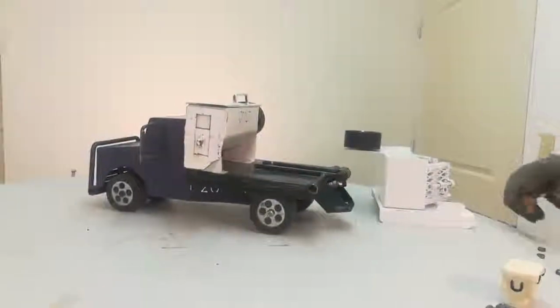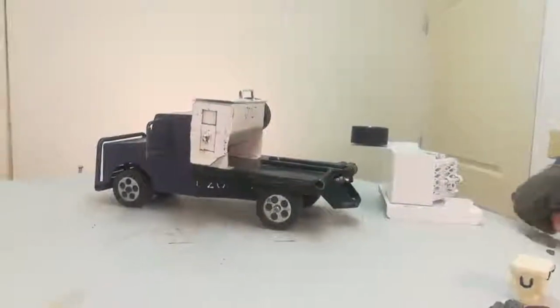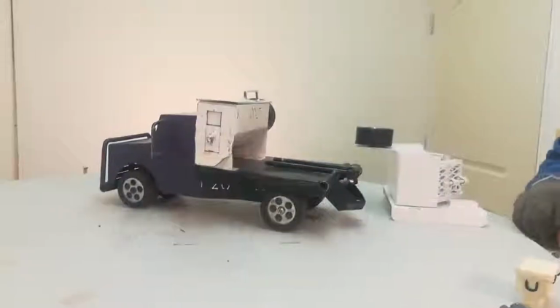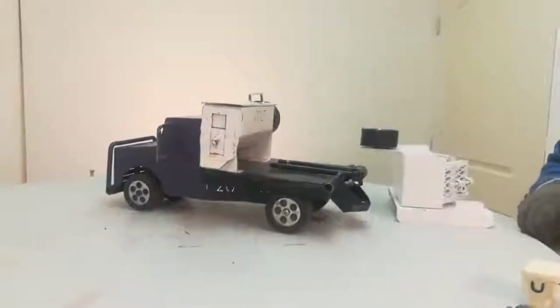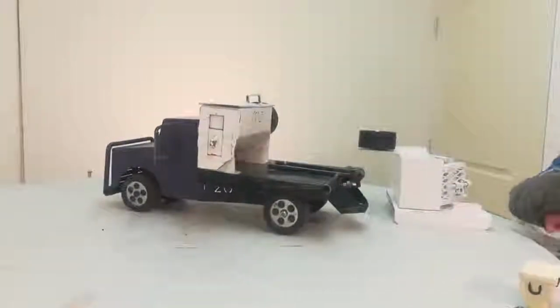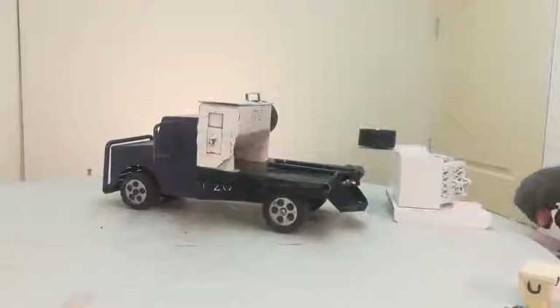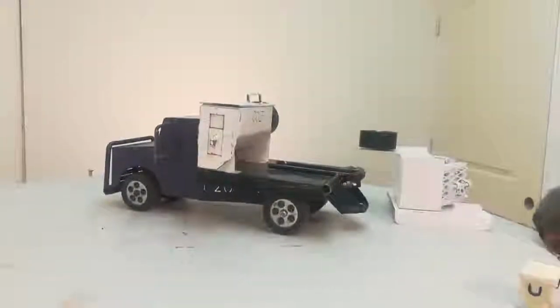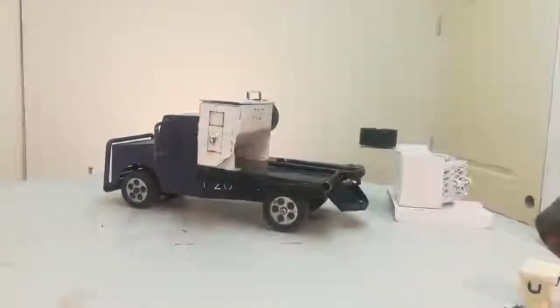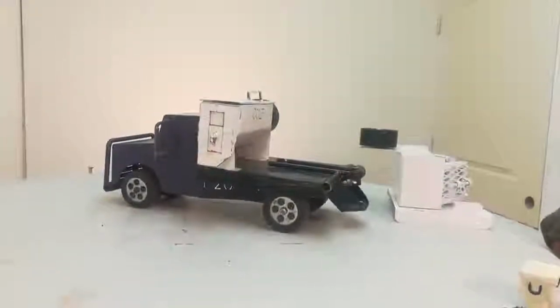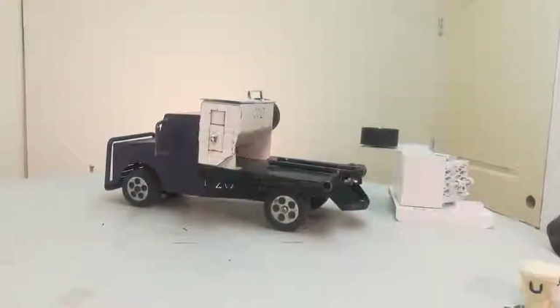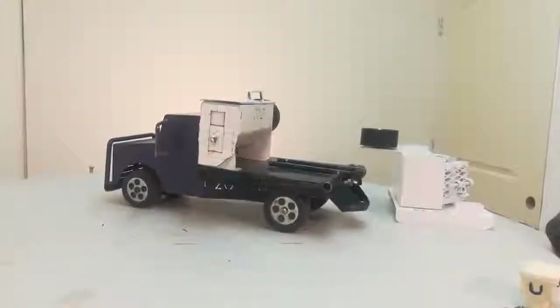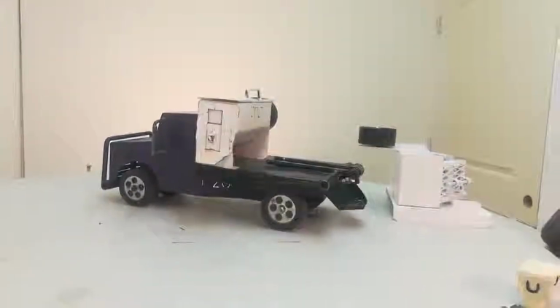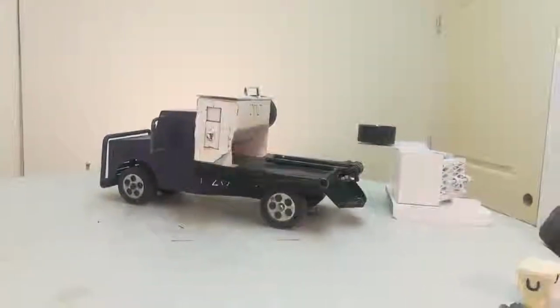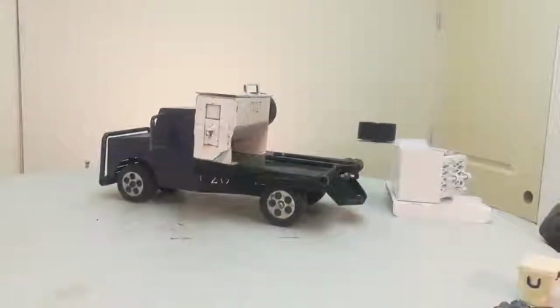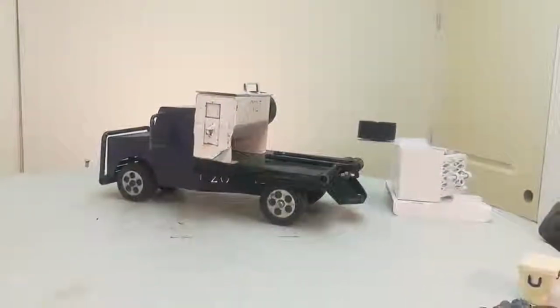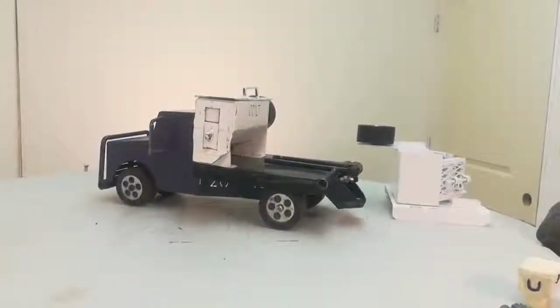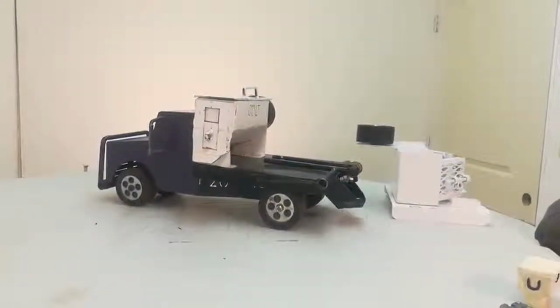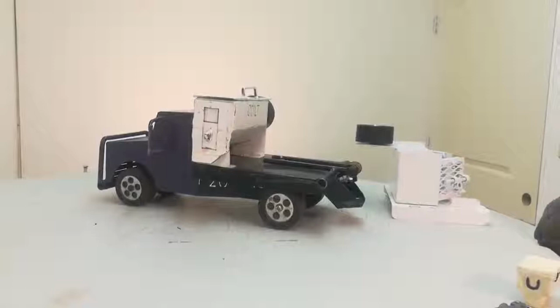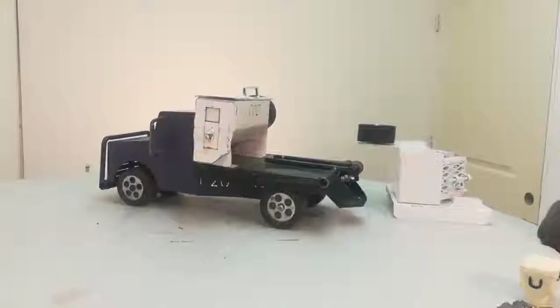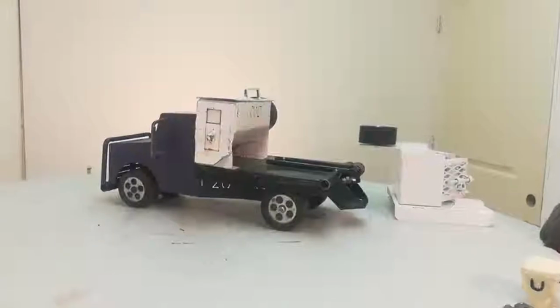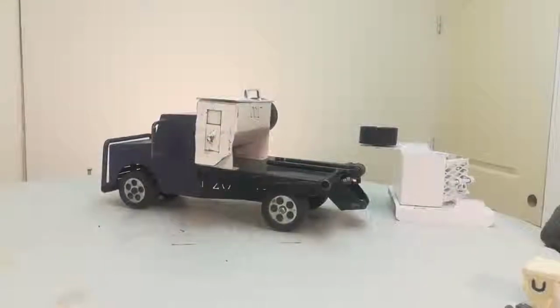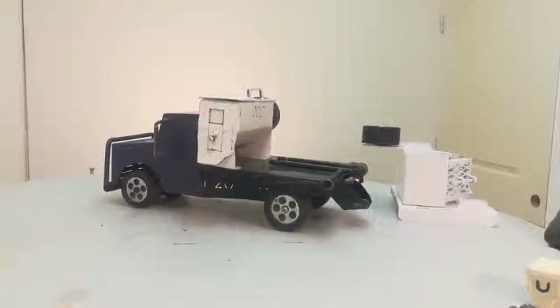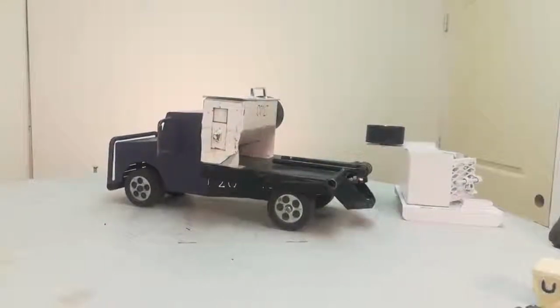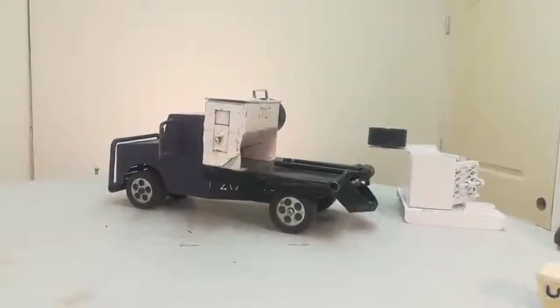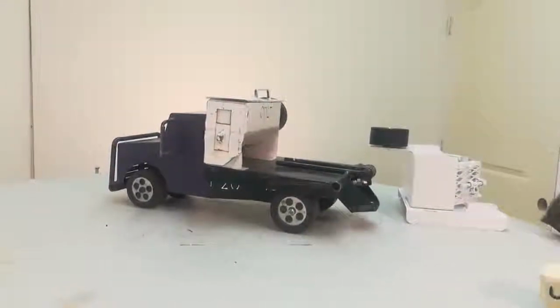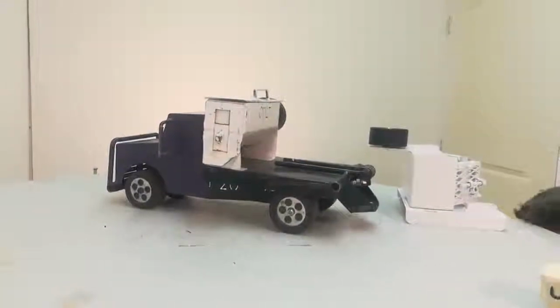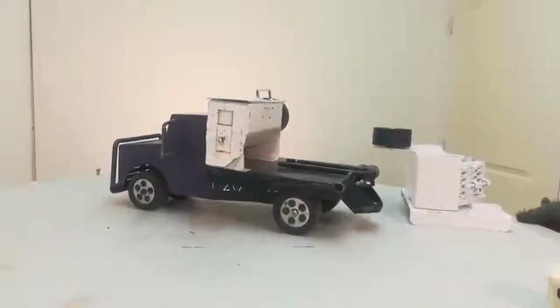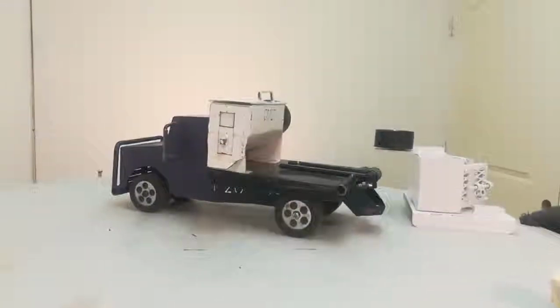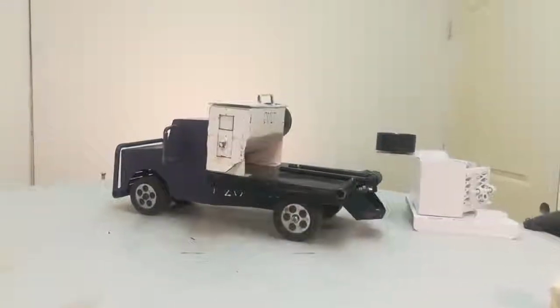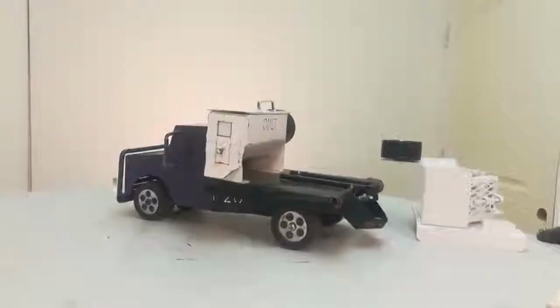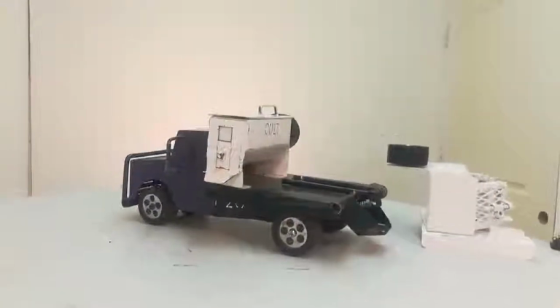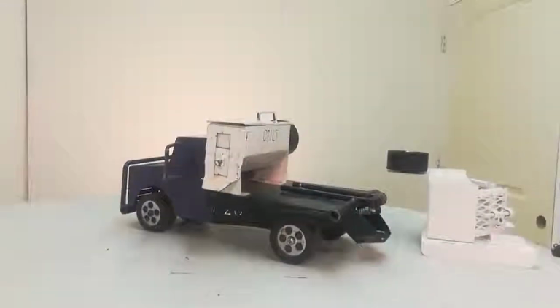Hello, I'm Jerry Sims, Happy Toymaker. We're in our mobile studio this evening.